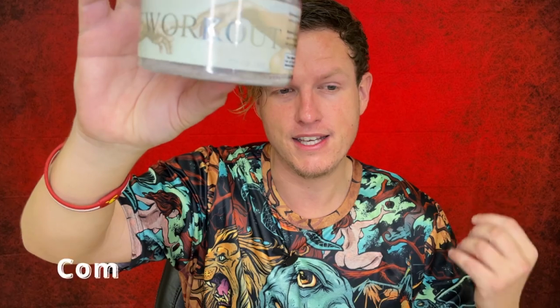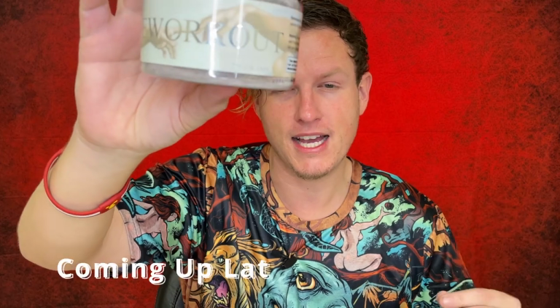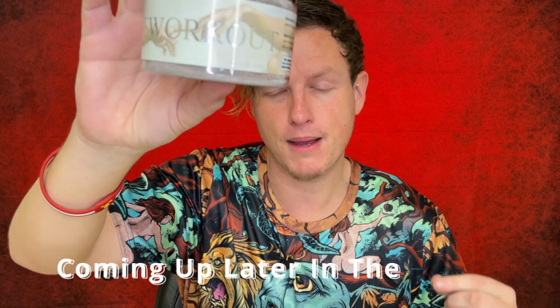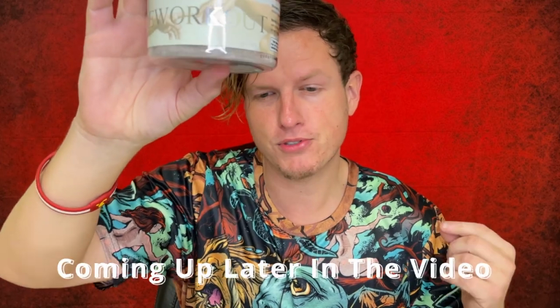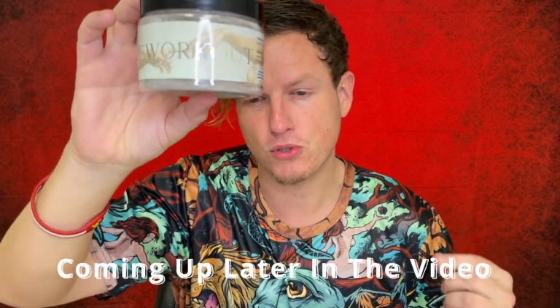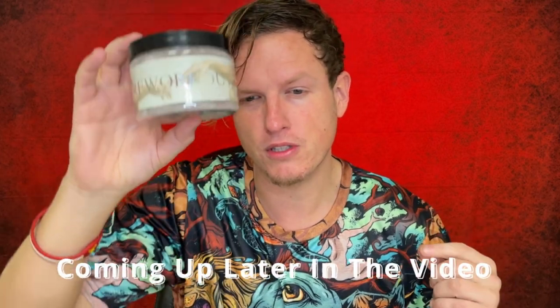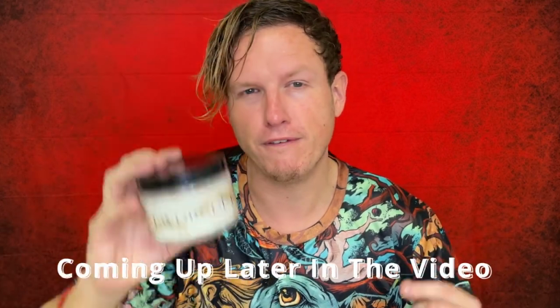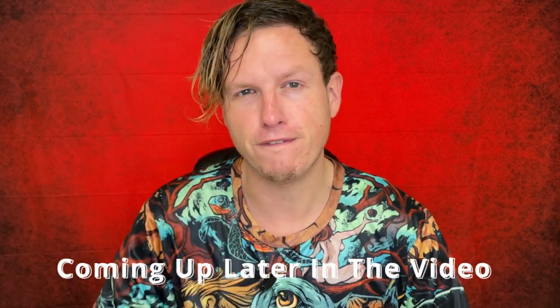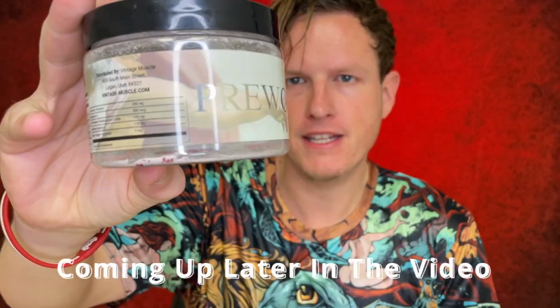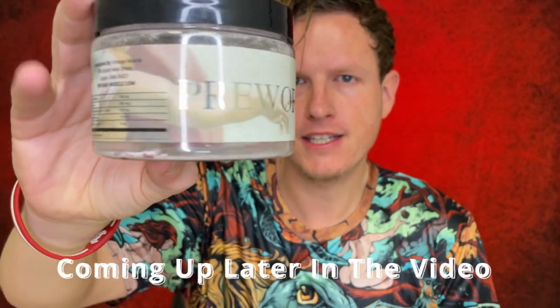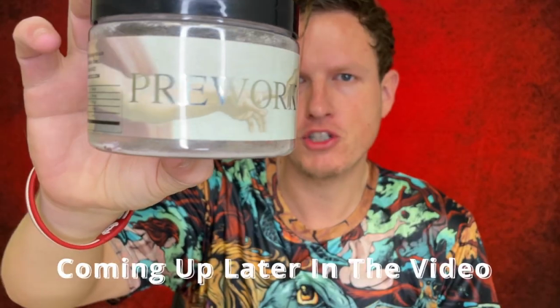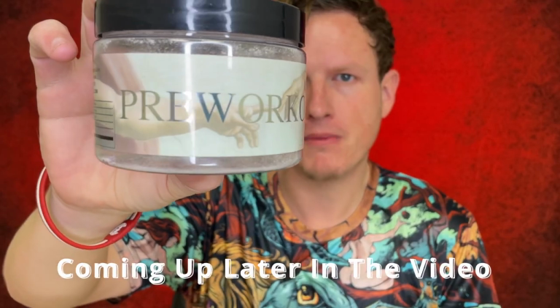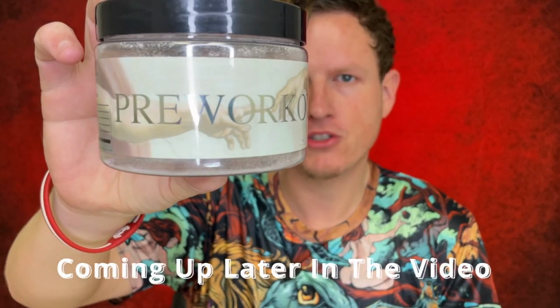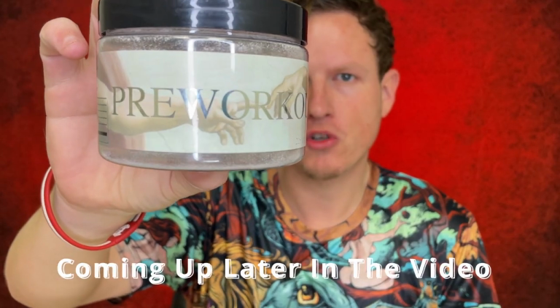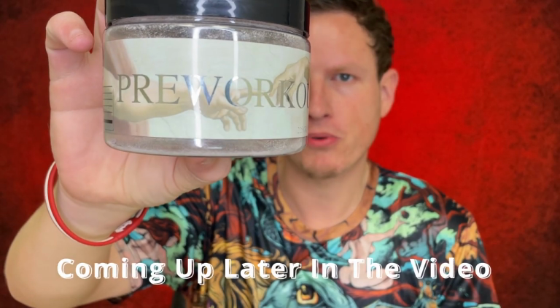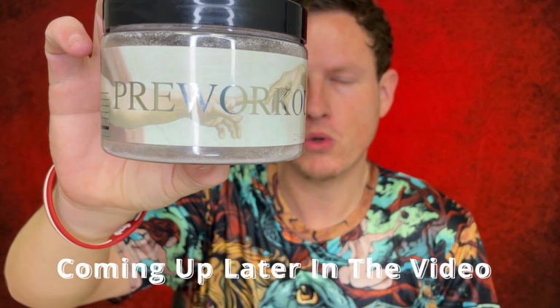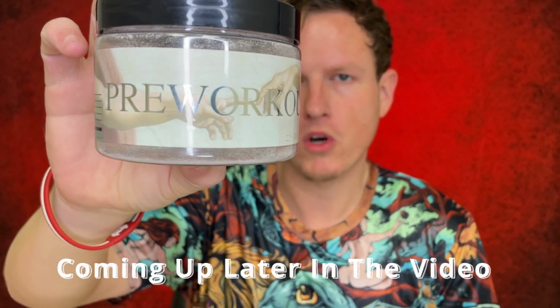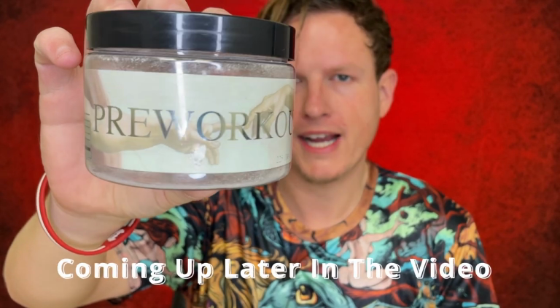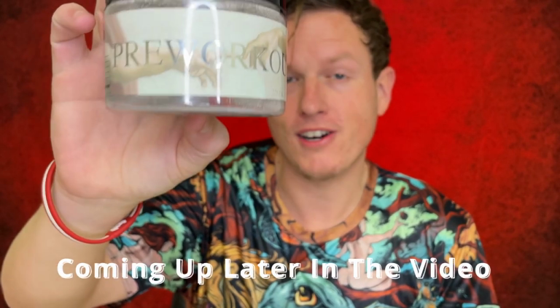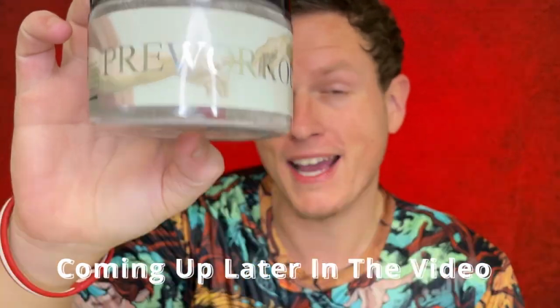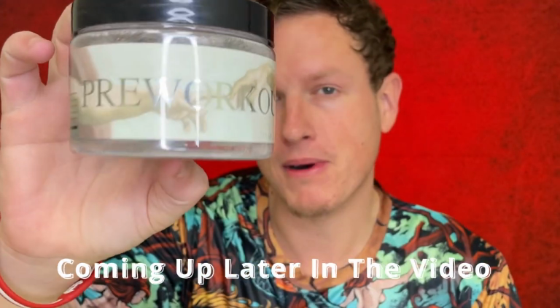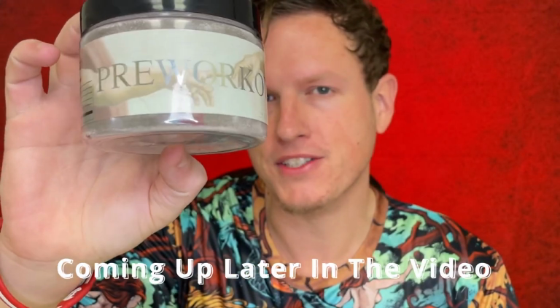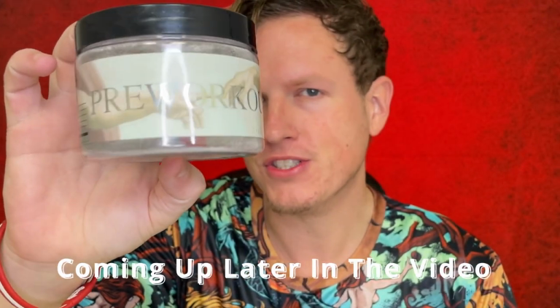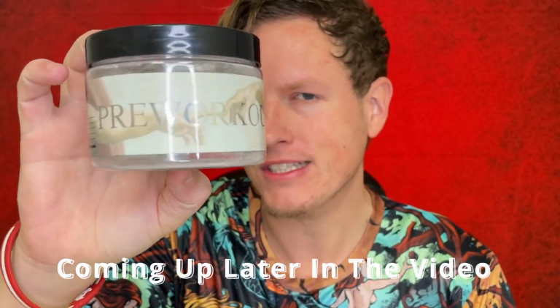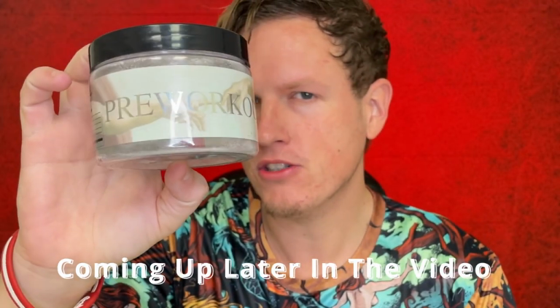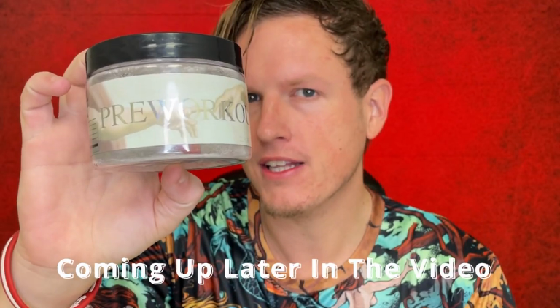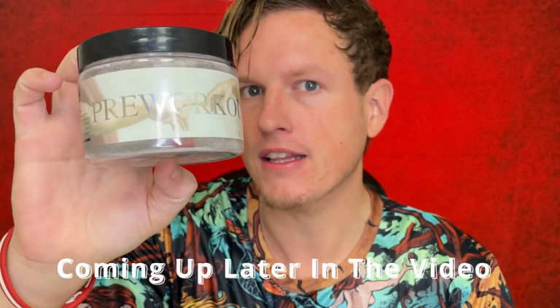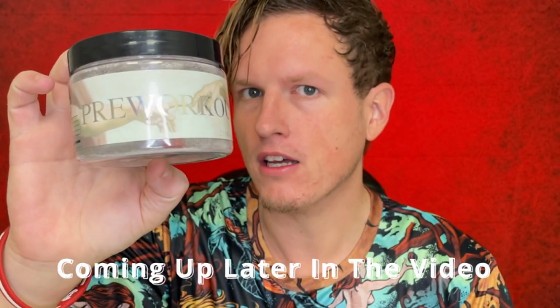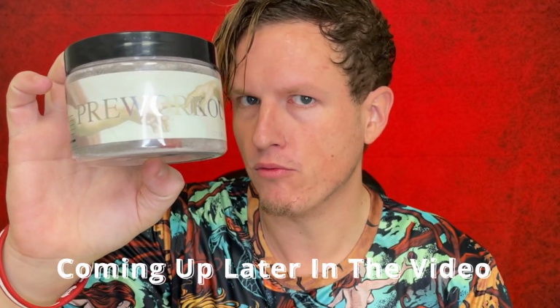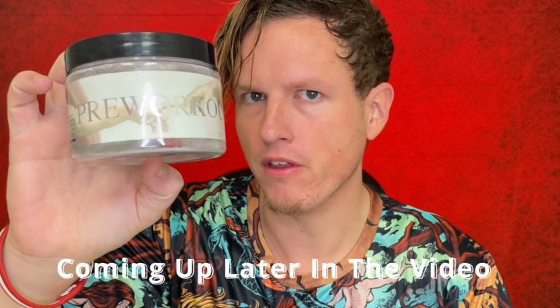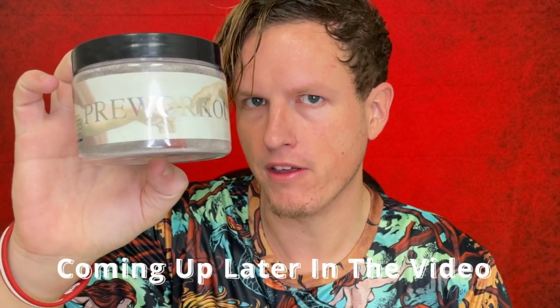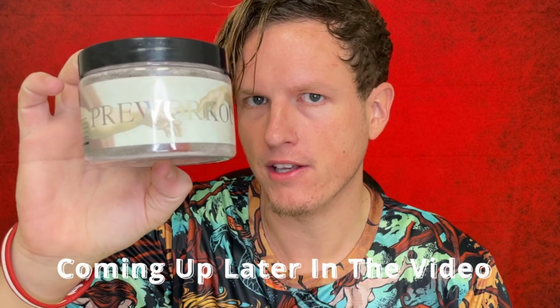This absolutely feels phenomenal. It's great. It's only $20. Tastes delicious.